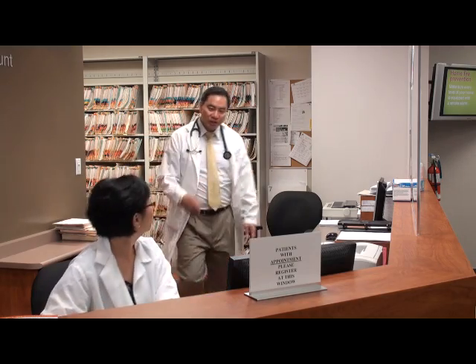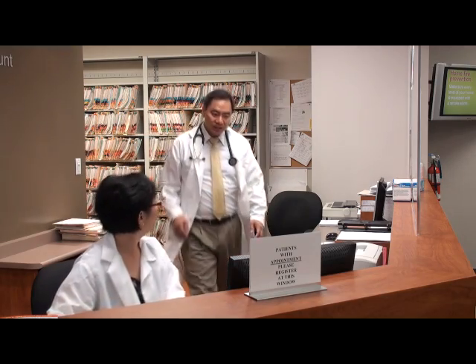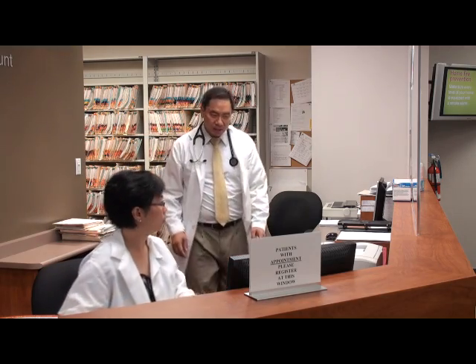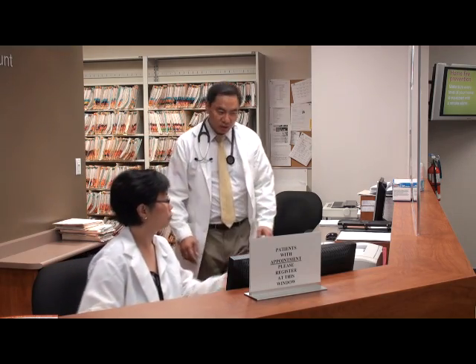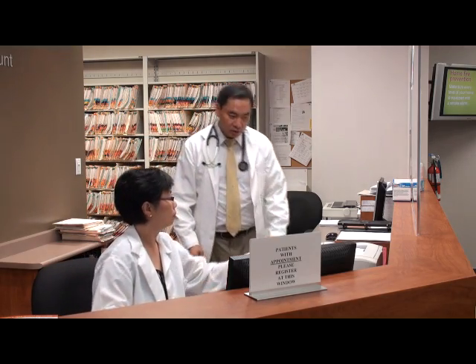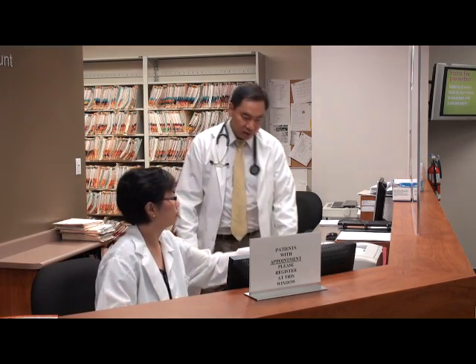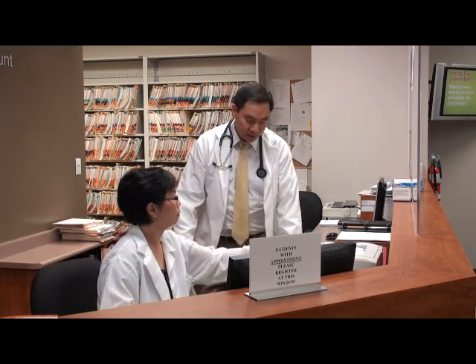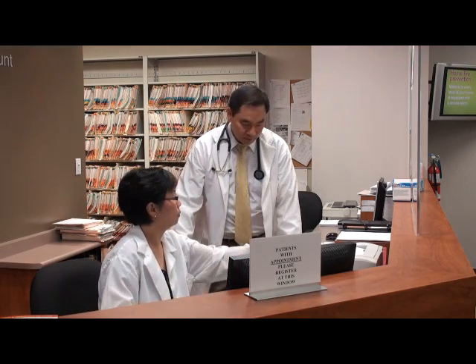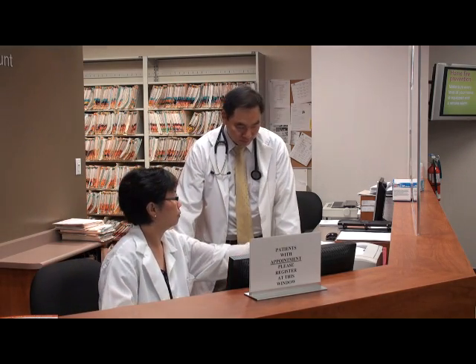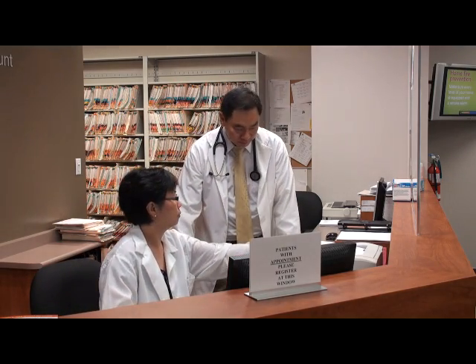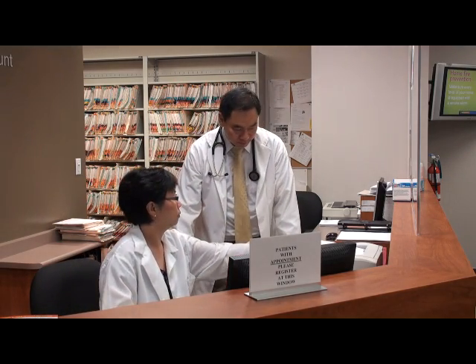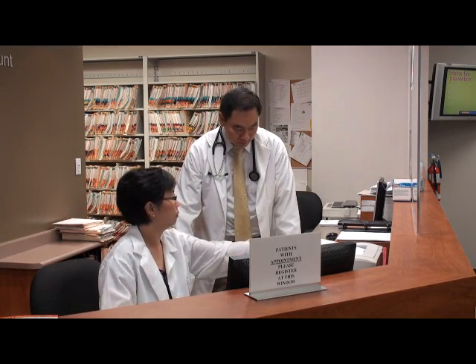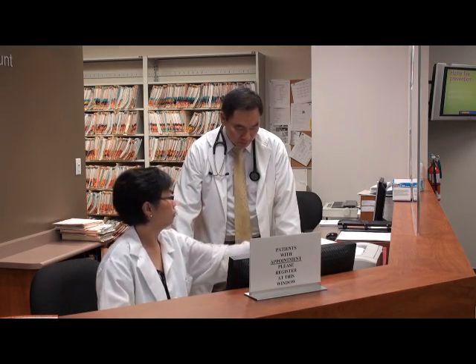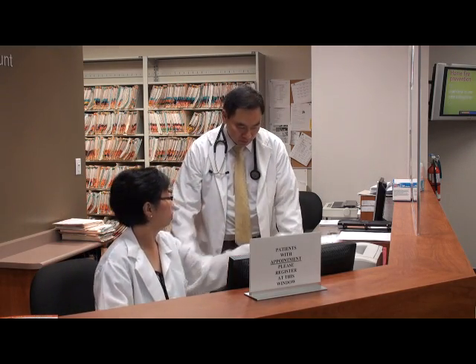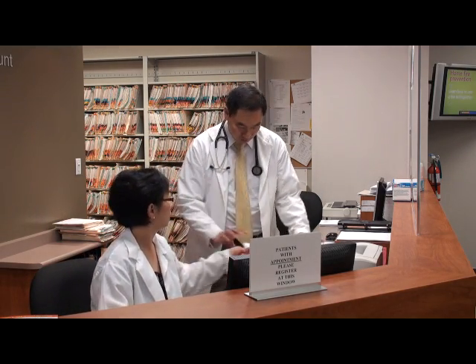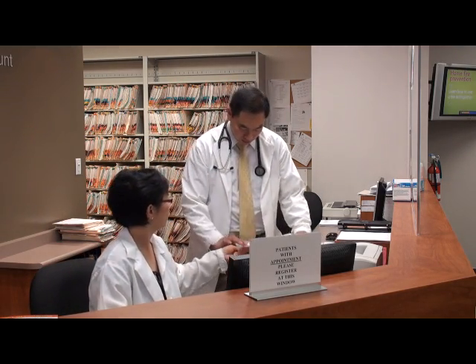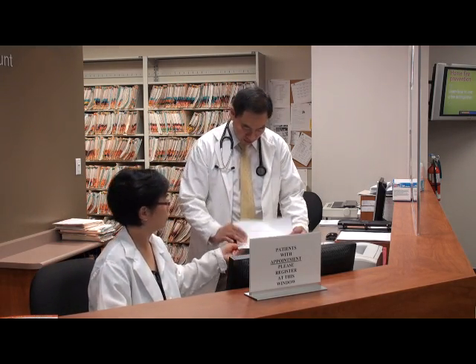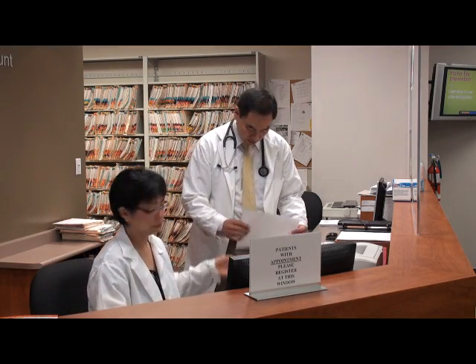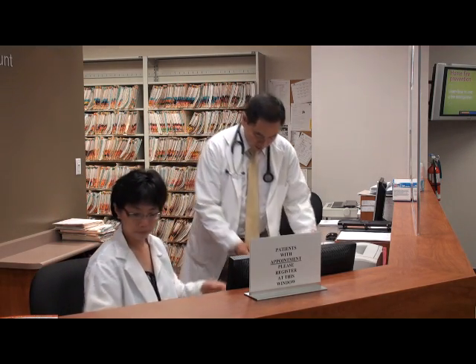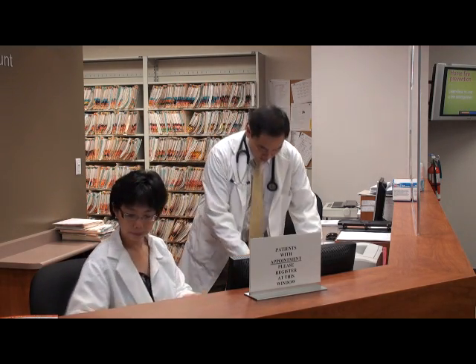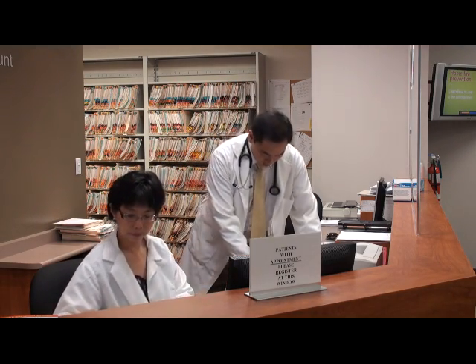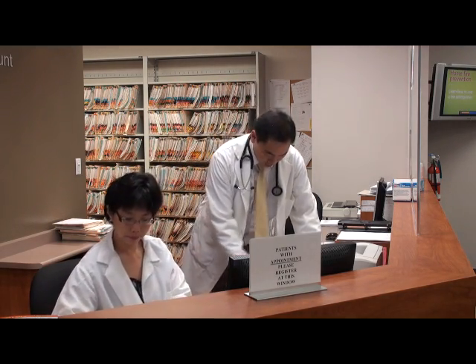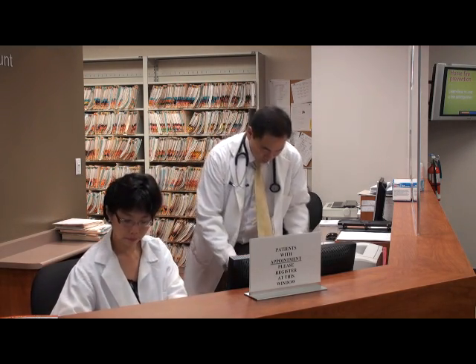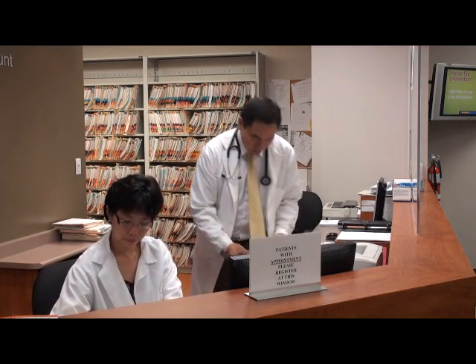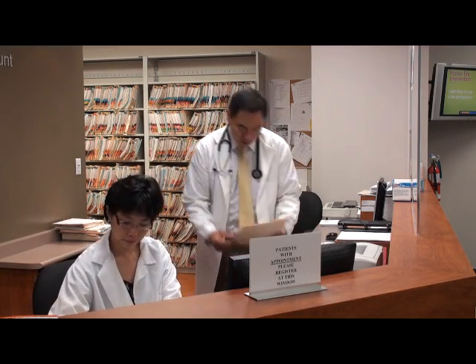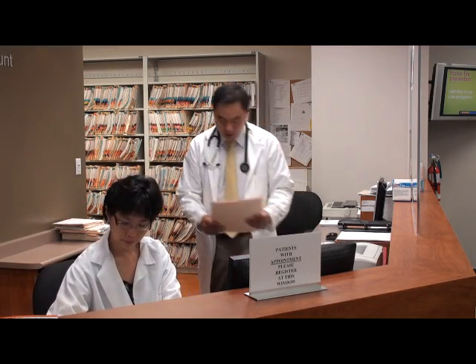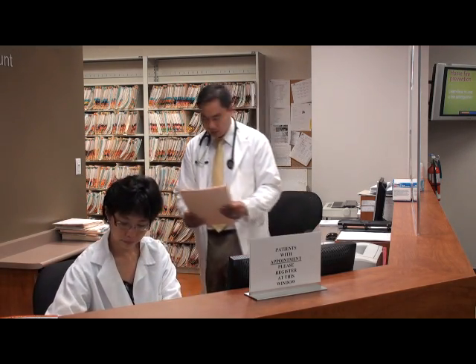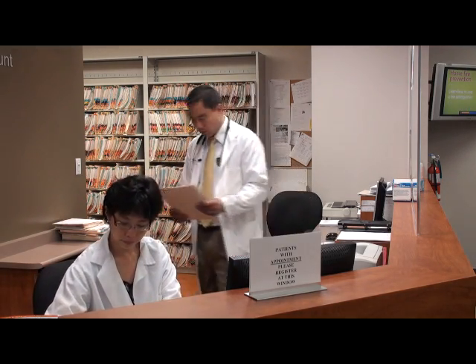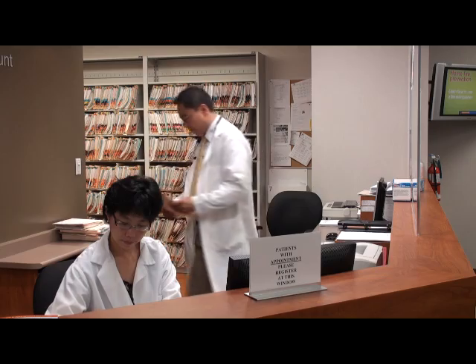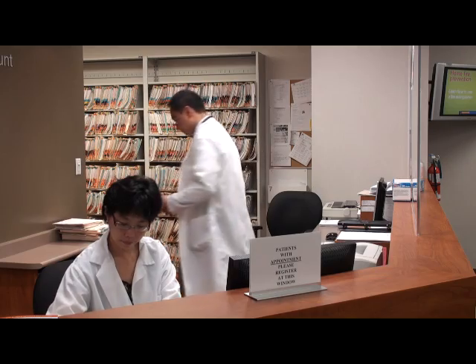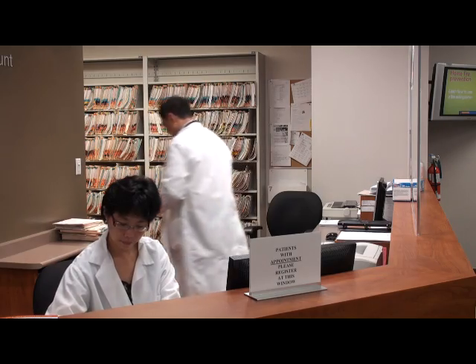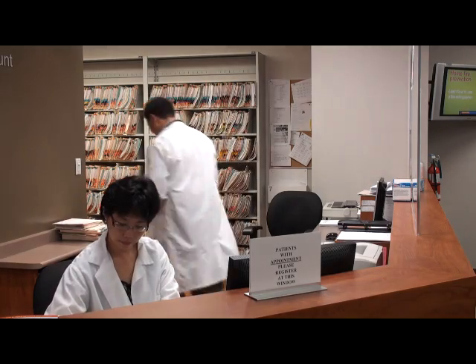The HeartCheck ECG monitor is a simple yet effective method in monitoring and discovering heart conditions.